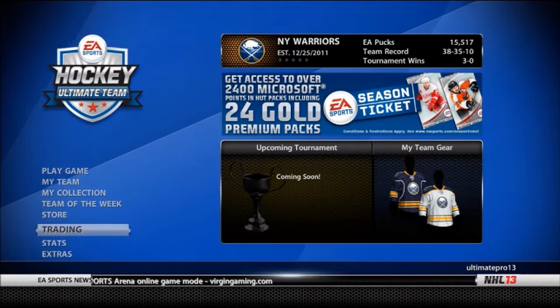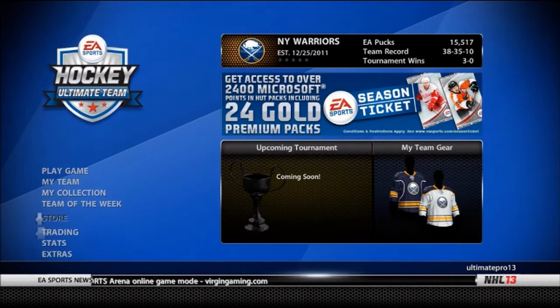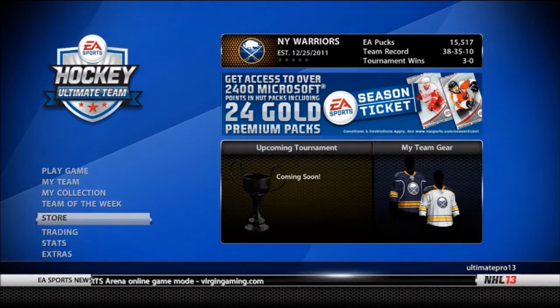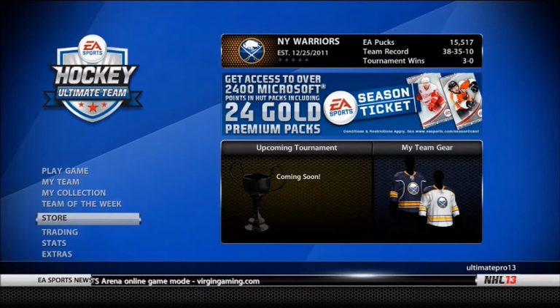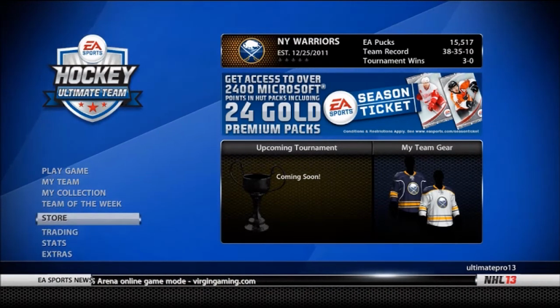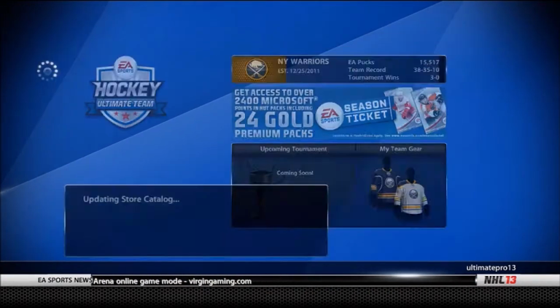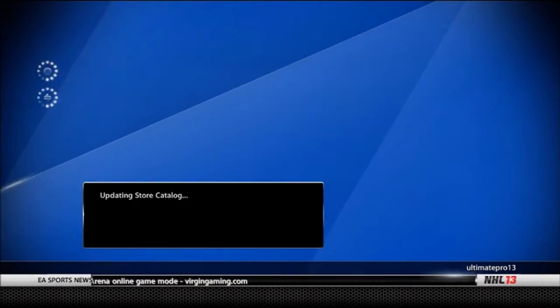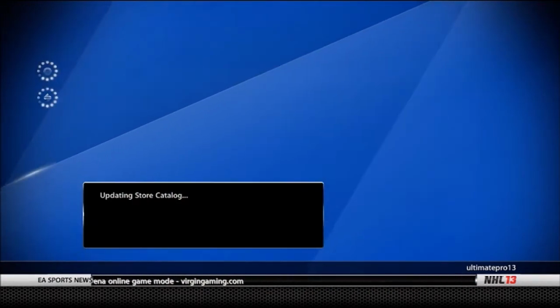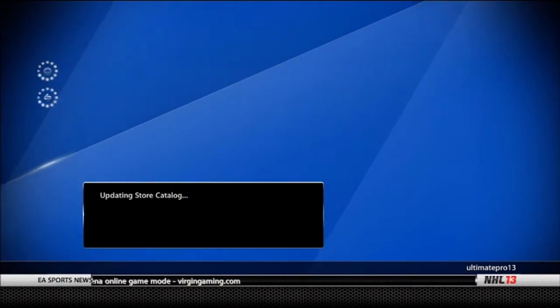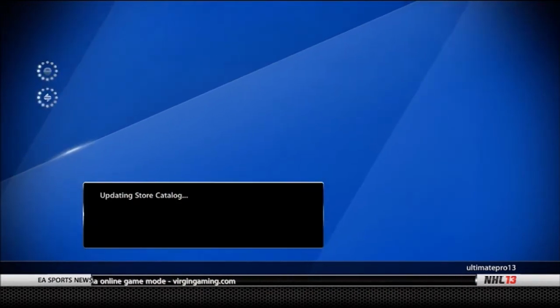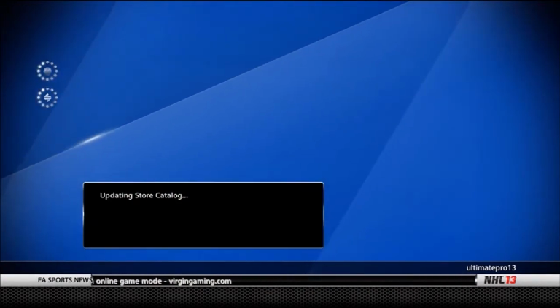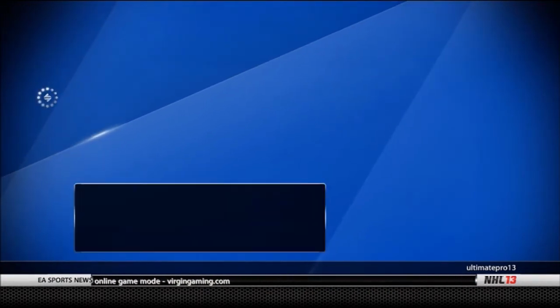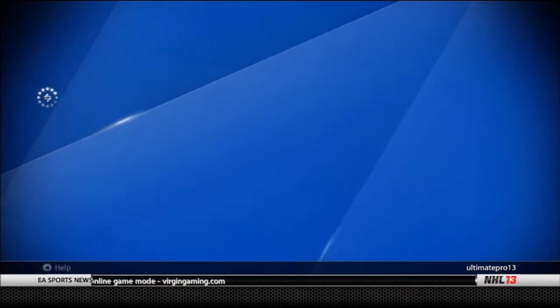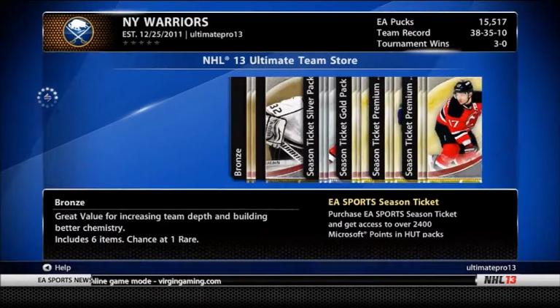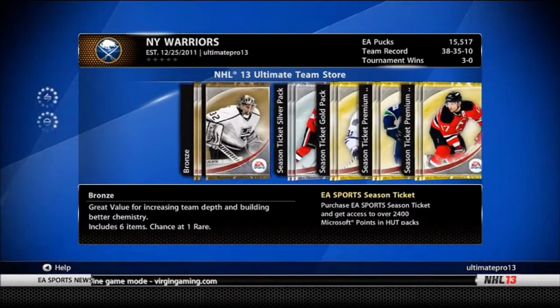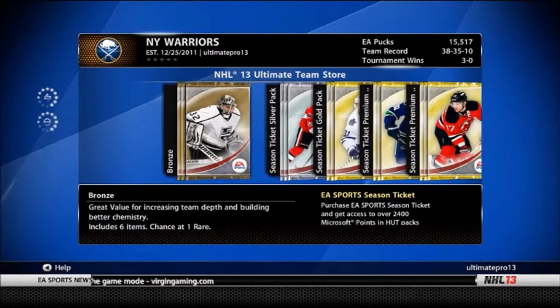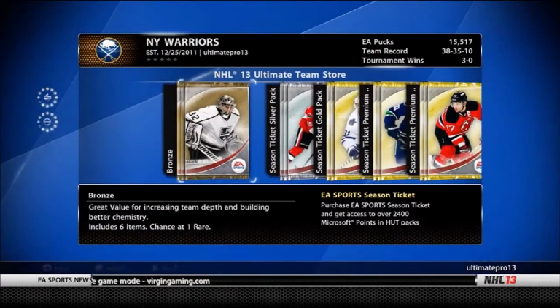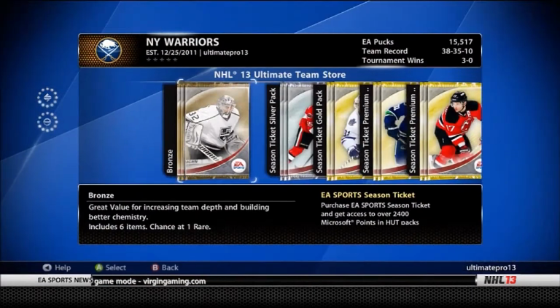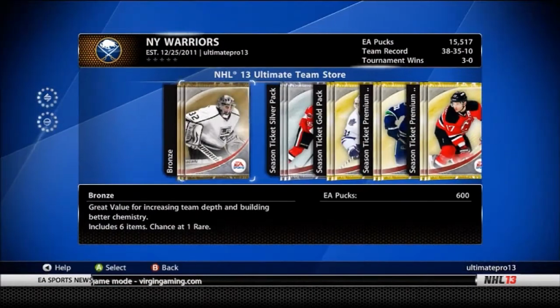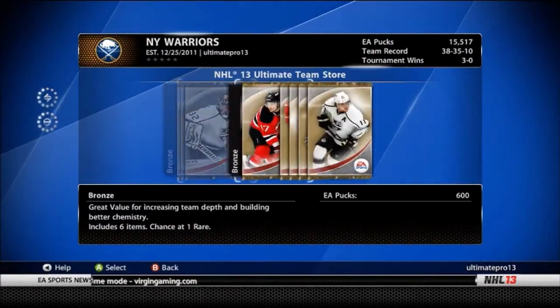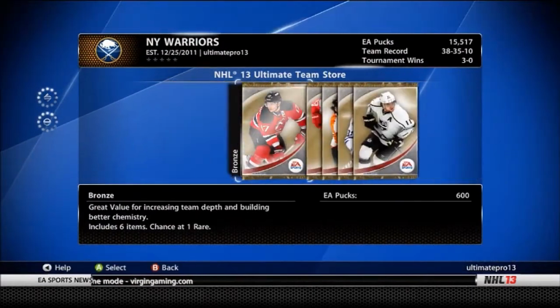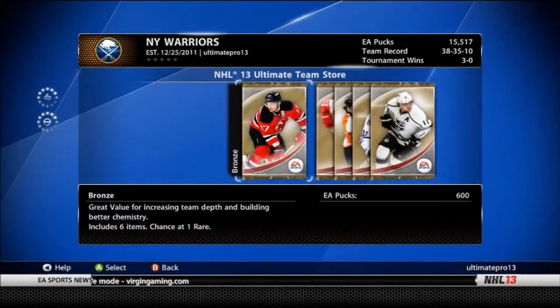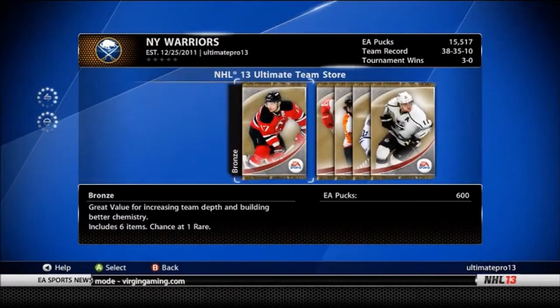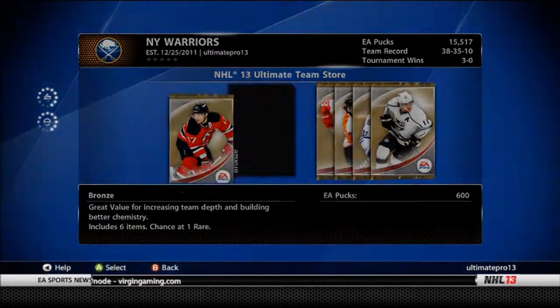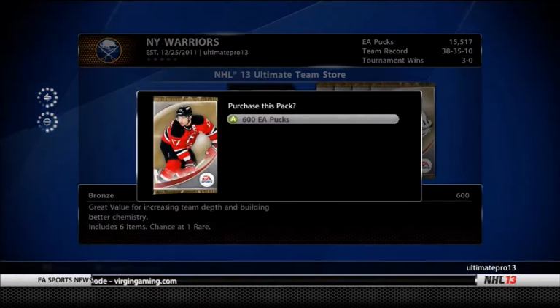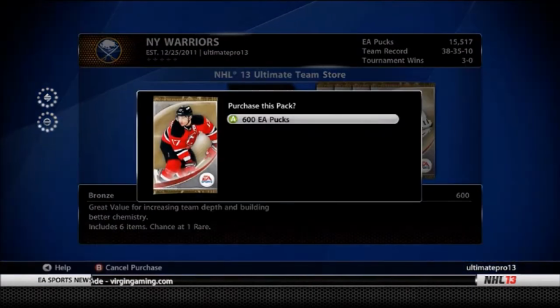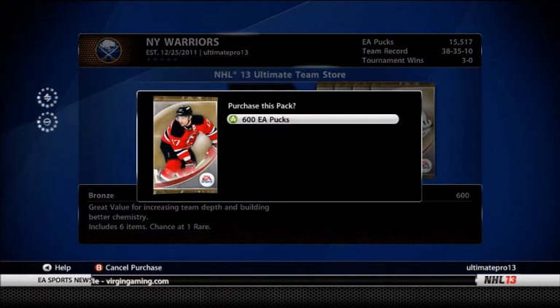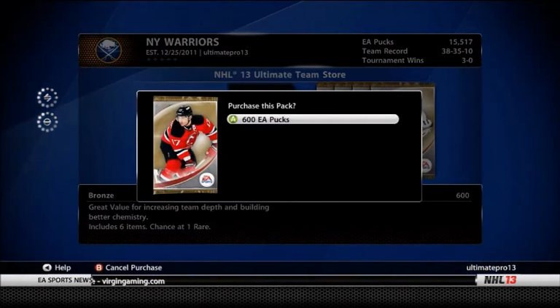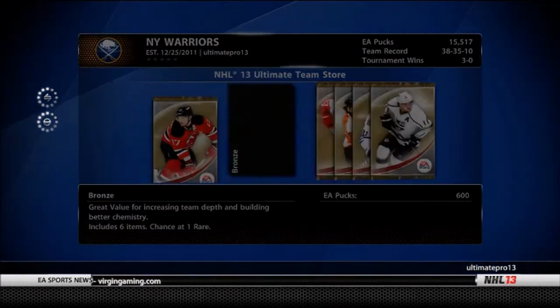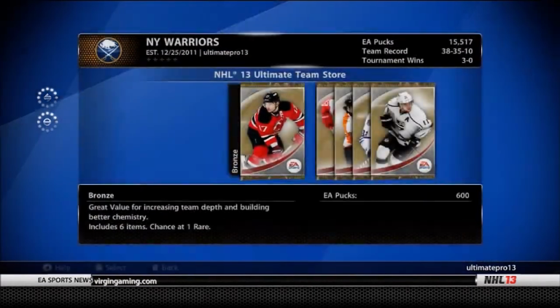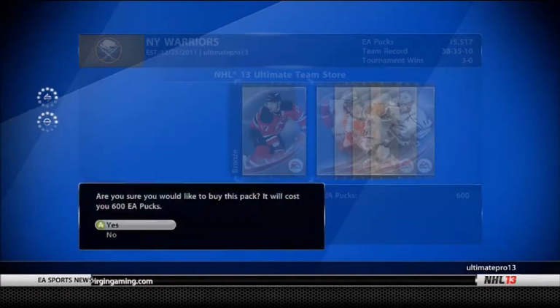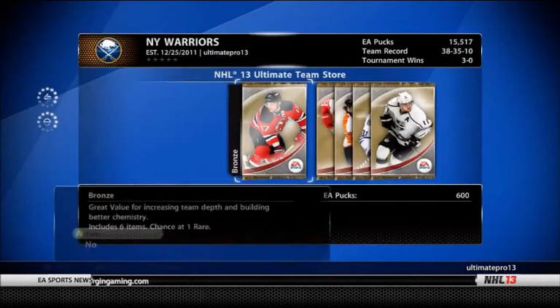So what you want to do is go to Store and buy a bronze pack — say, Ilya Kovalchuk. Open it up and see what we got.